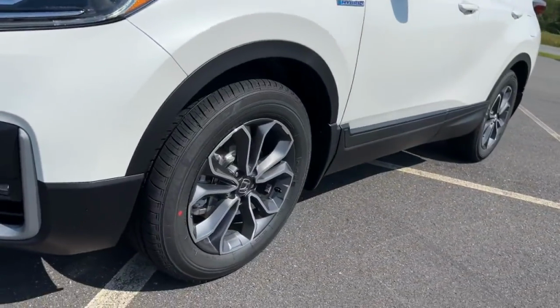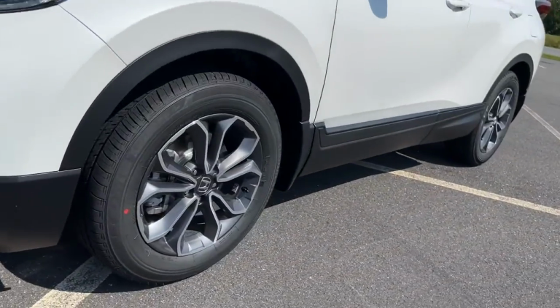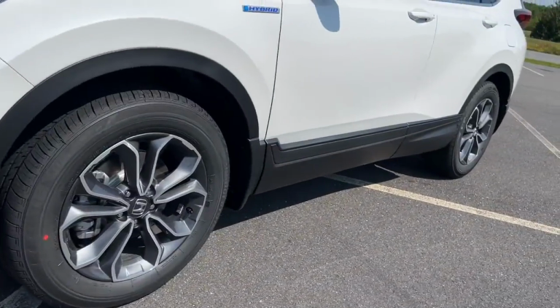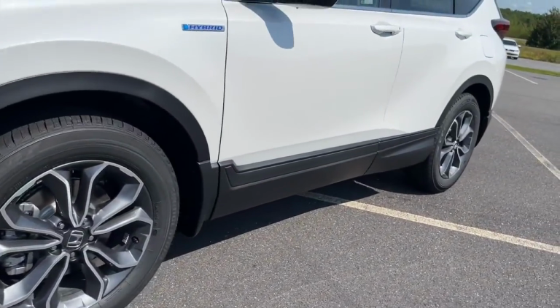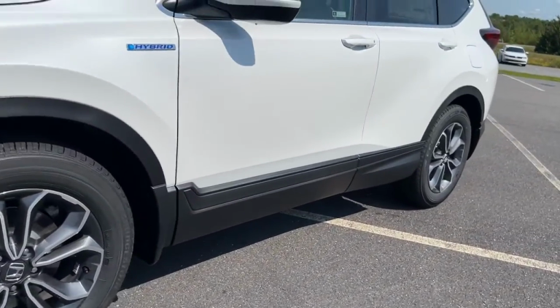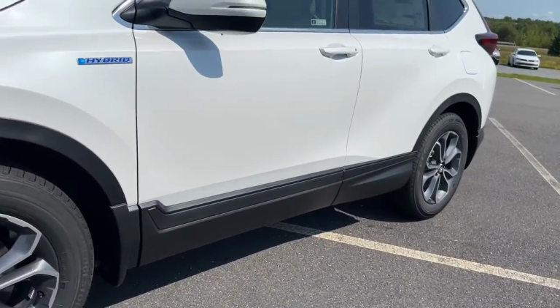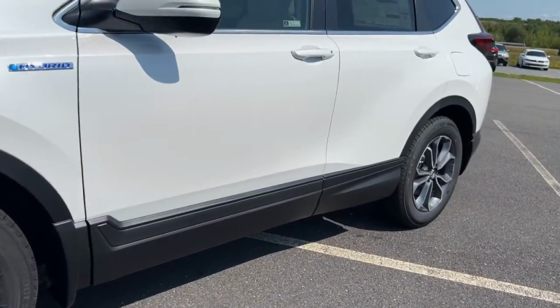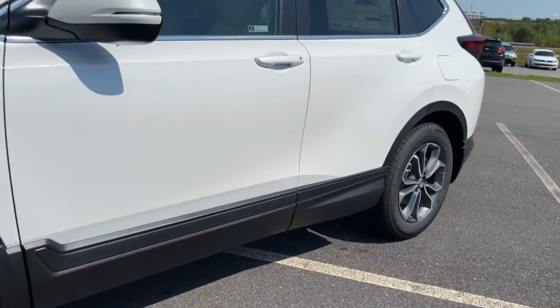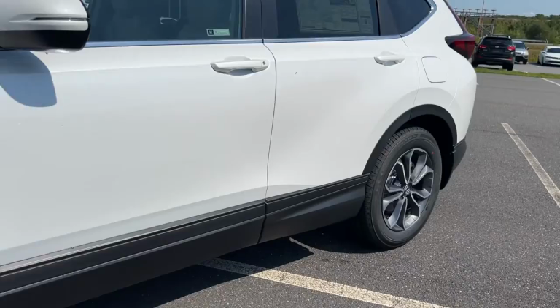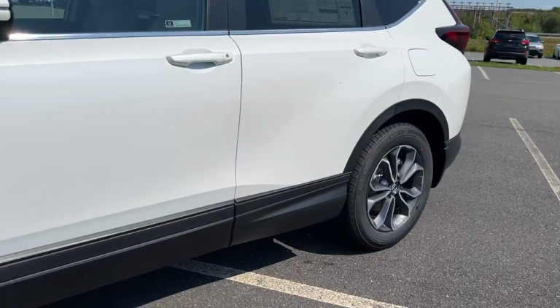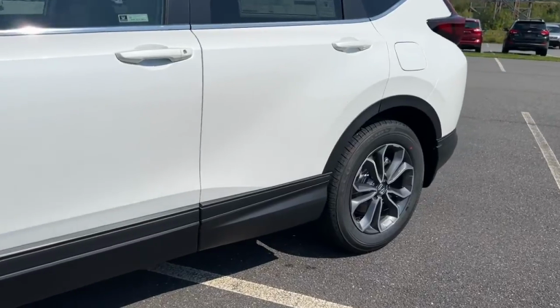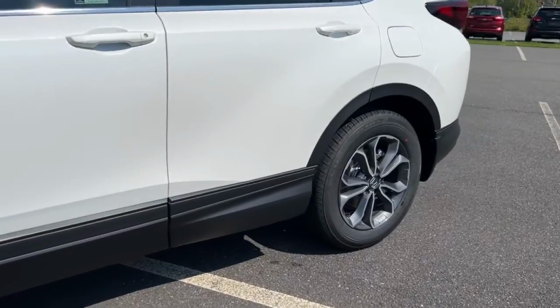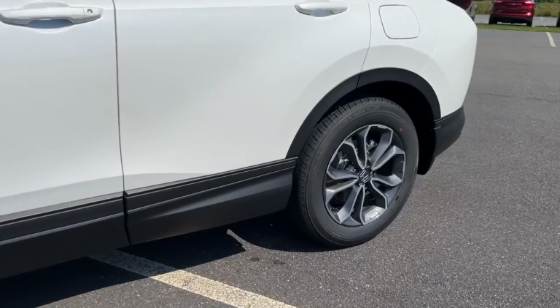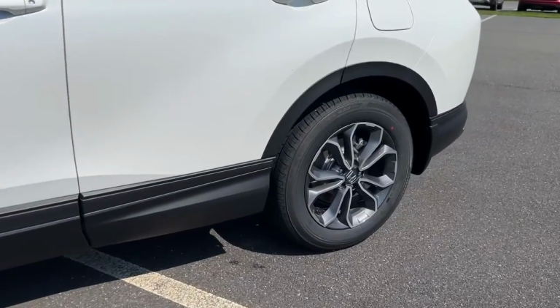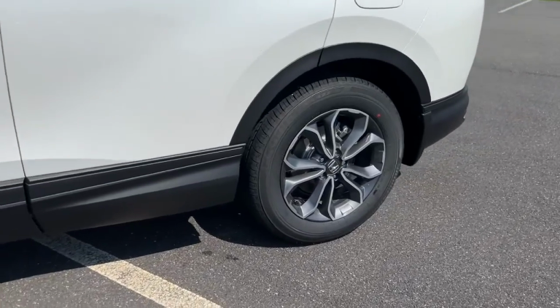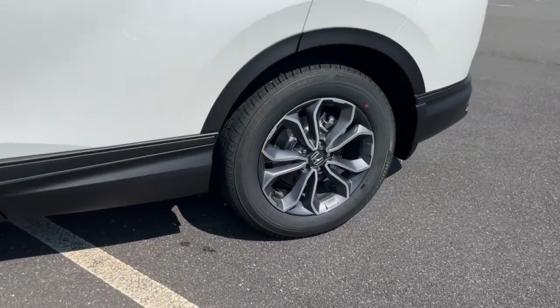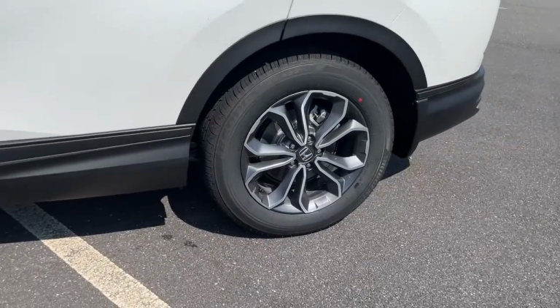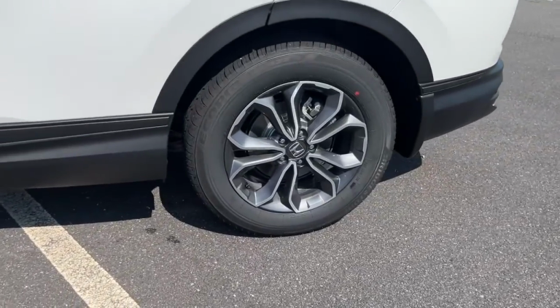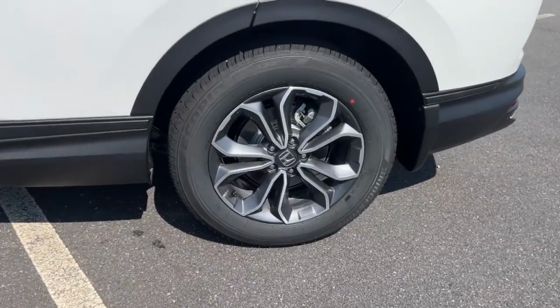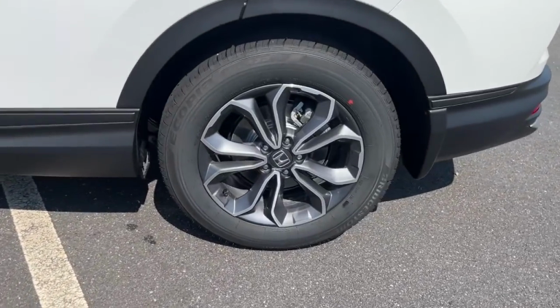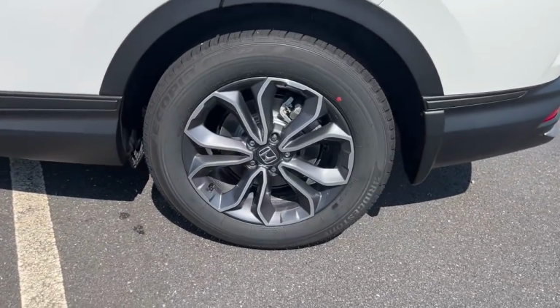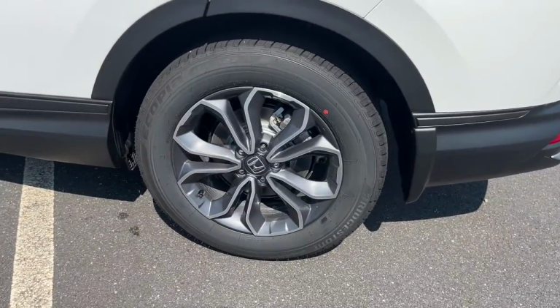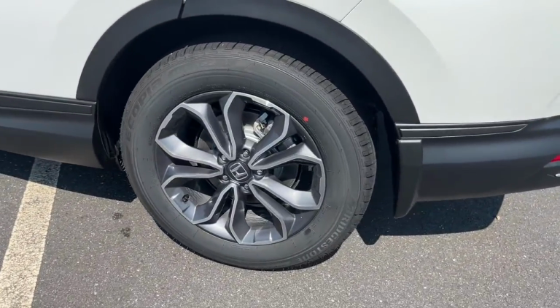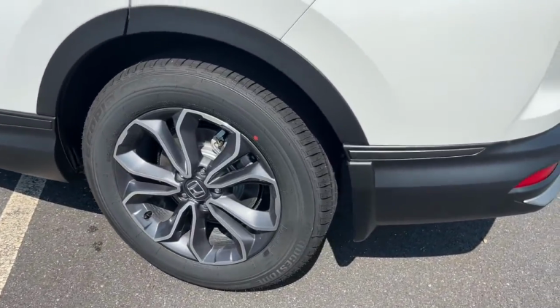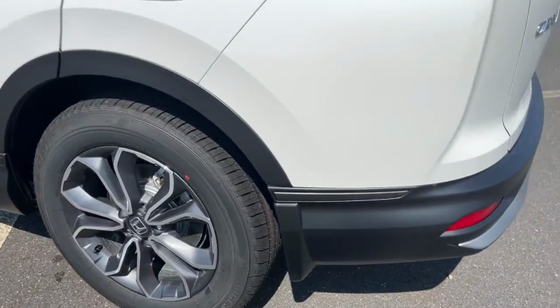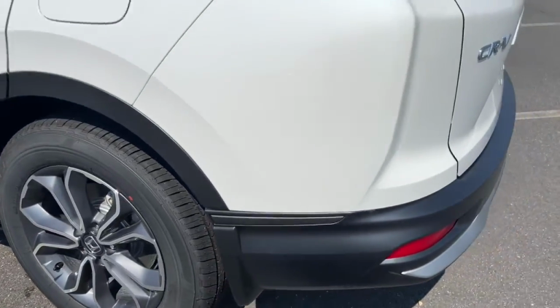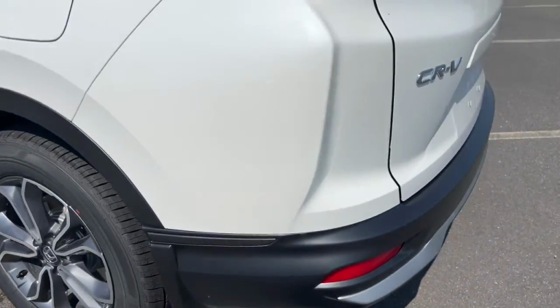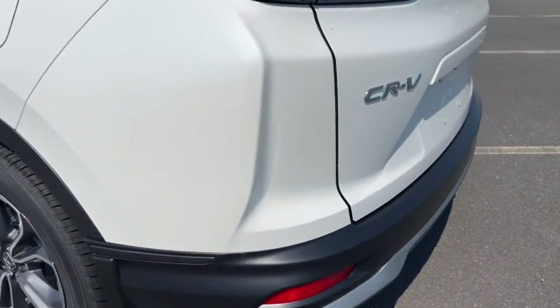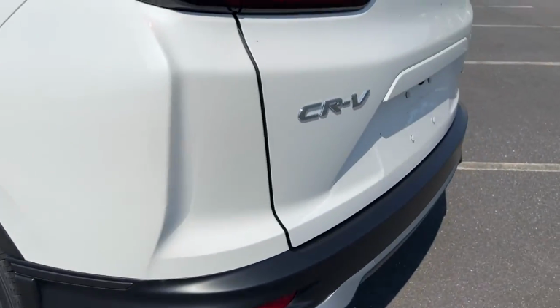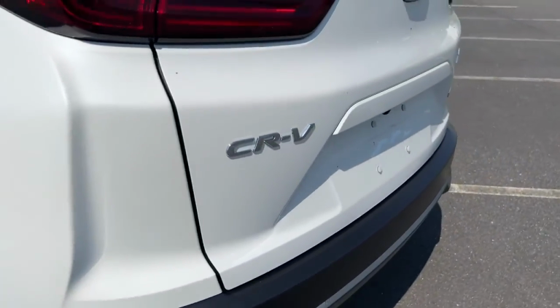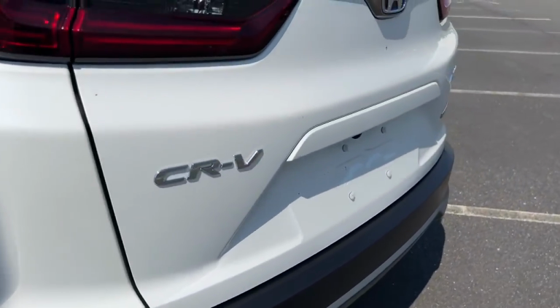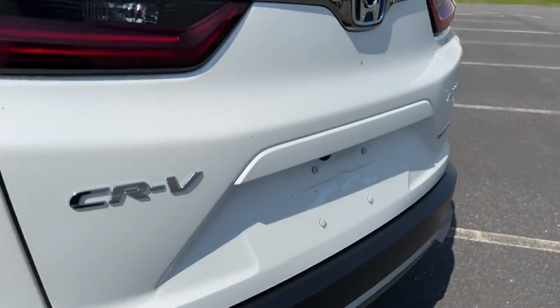What are you waiting for? Take the wheel of this sophisticated and powerful Honda CRV and let the adventures begin.